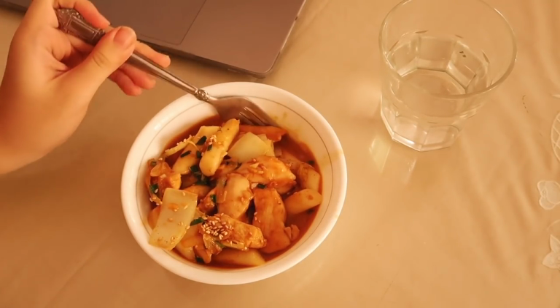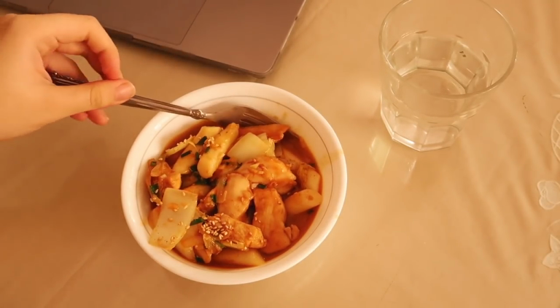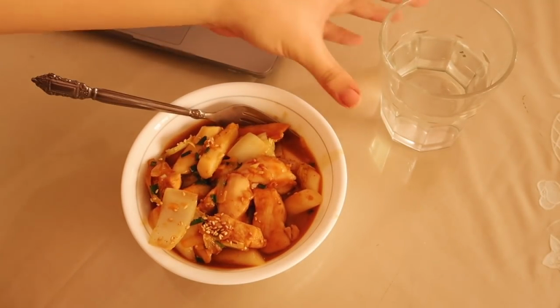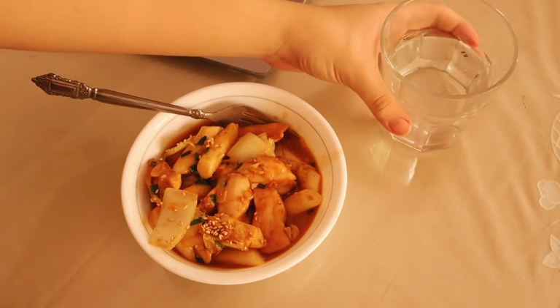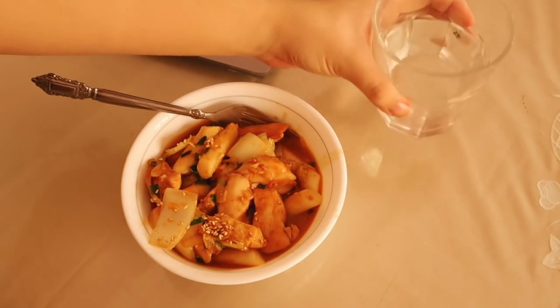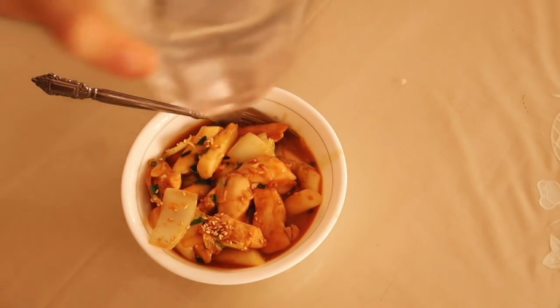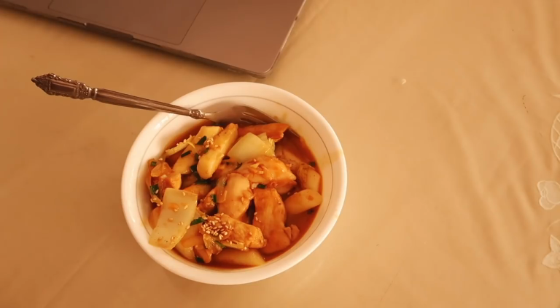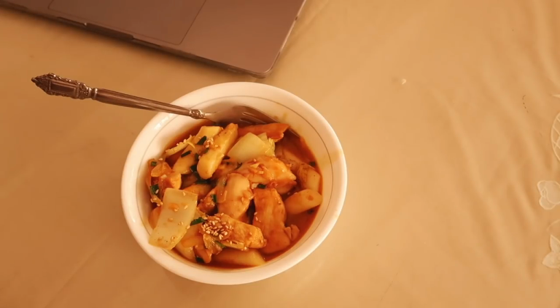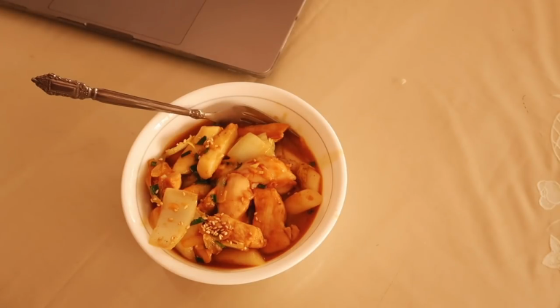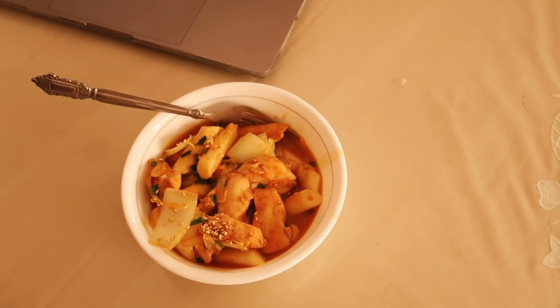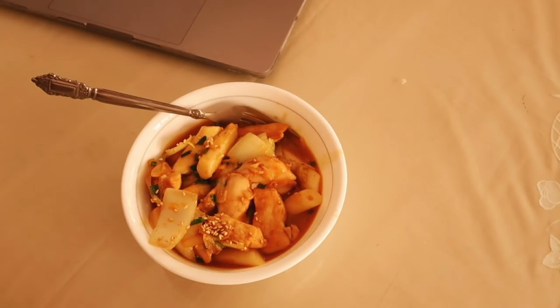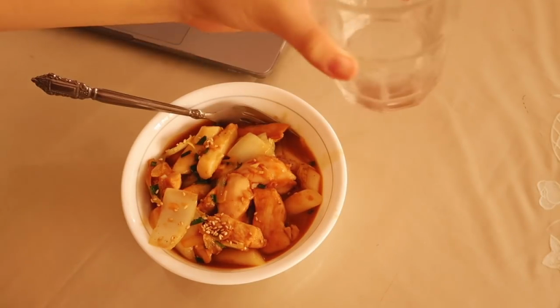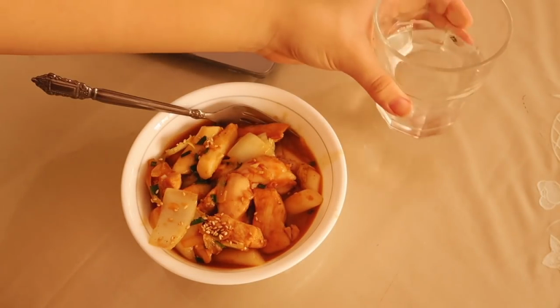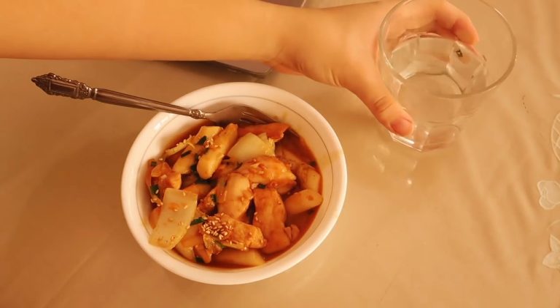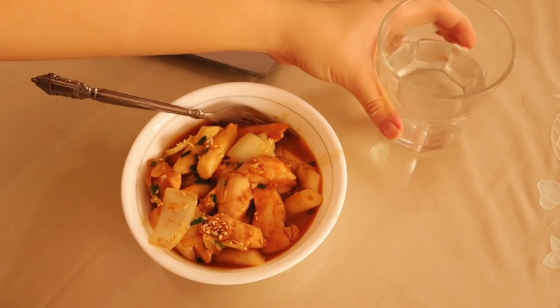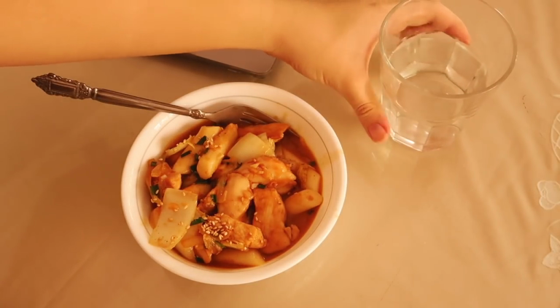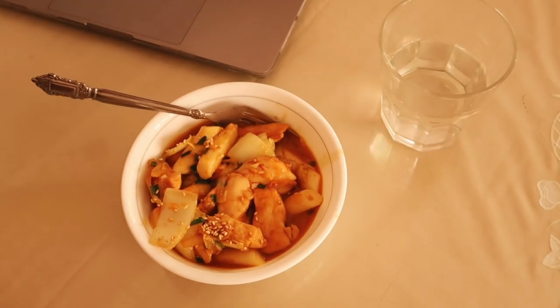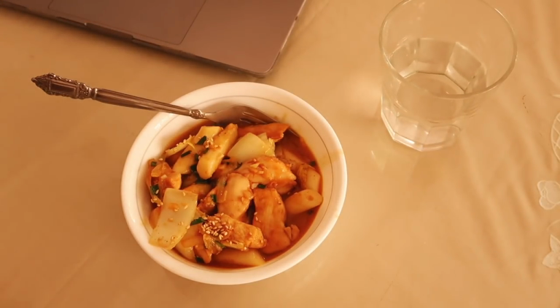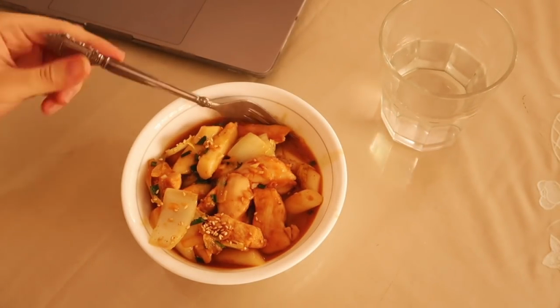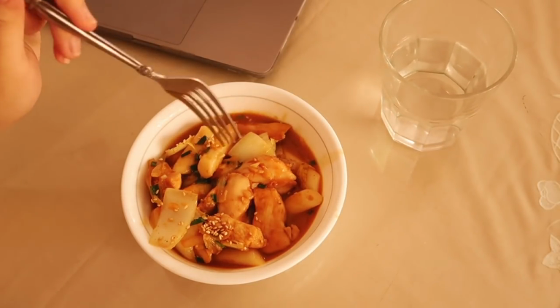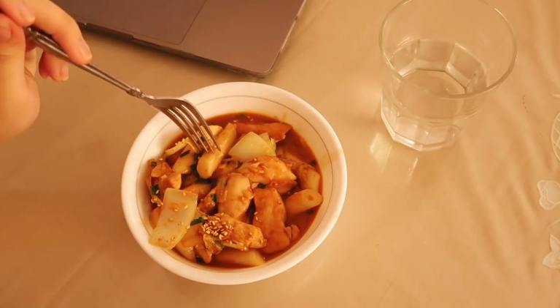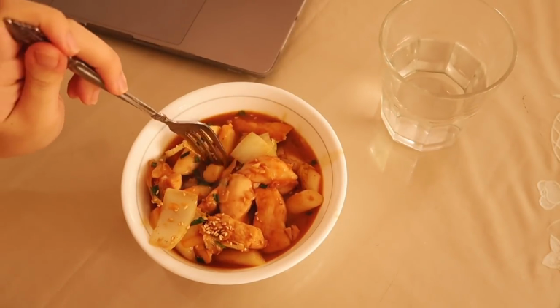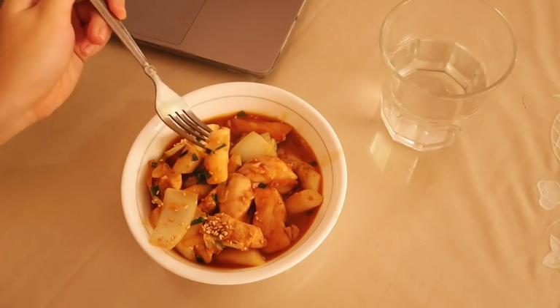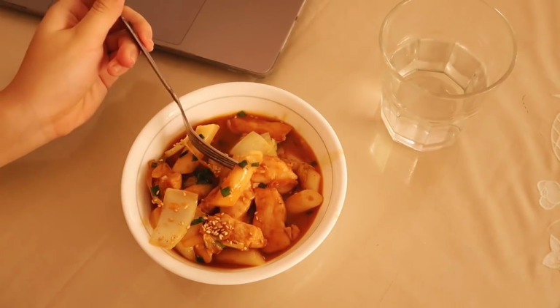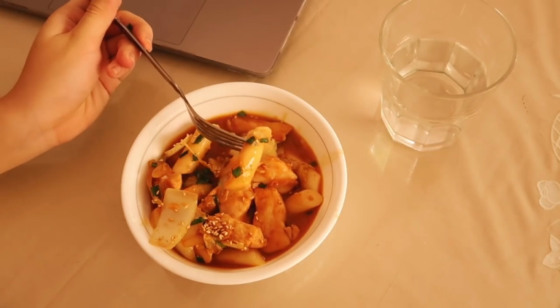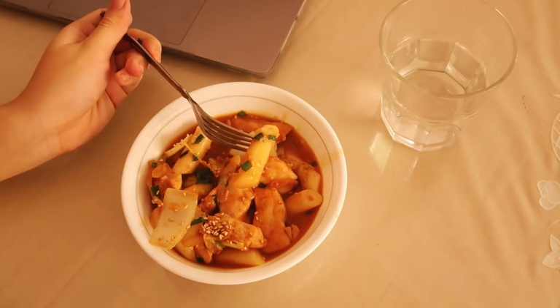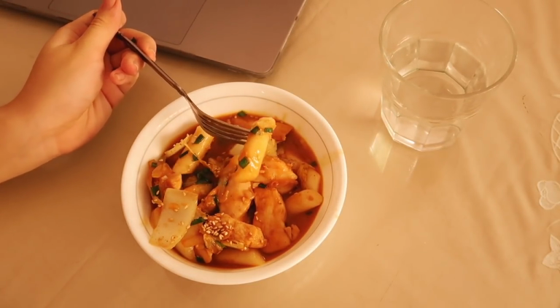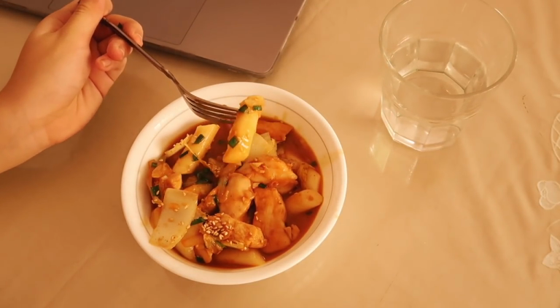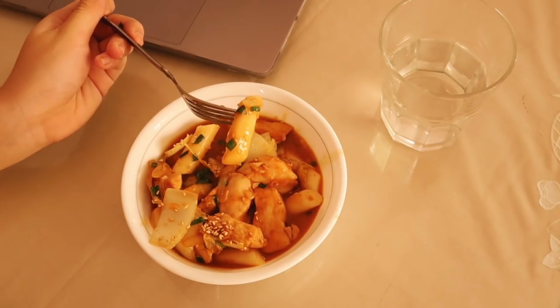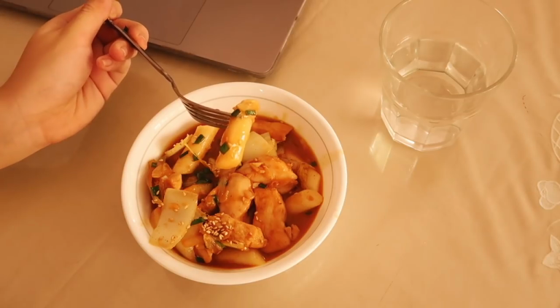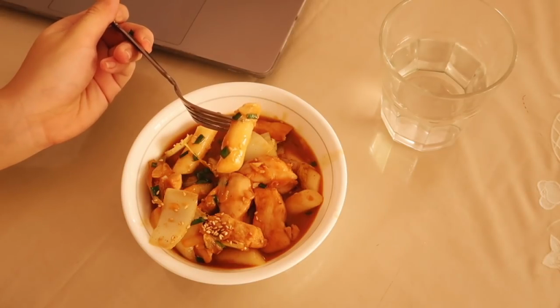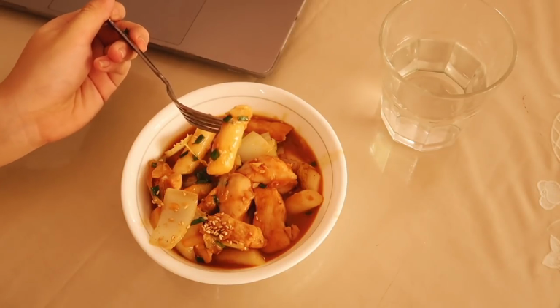I was super hungry so I transferred everything to a bowl and served it up — so good! It really hits a spot if you're craving Korean food. You can also add eggs, fish cakes, mini sausages, anything your heart desires, but this is what I ended up having for lunch.